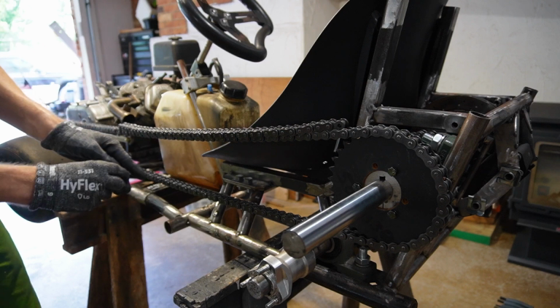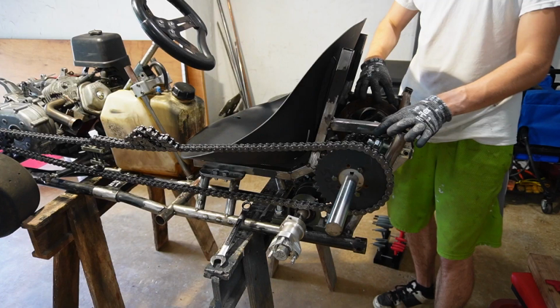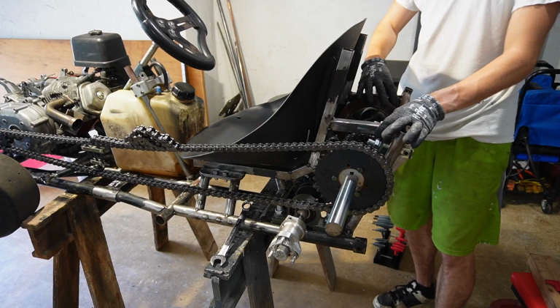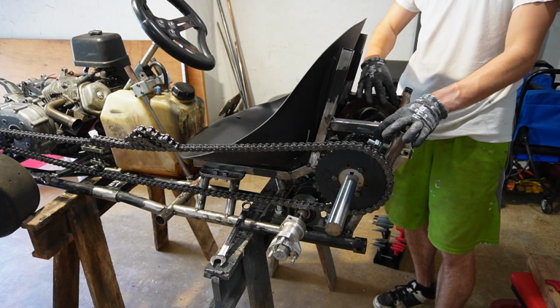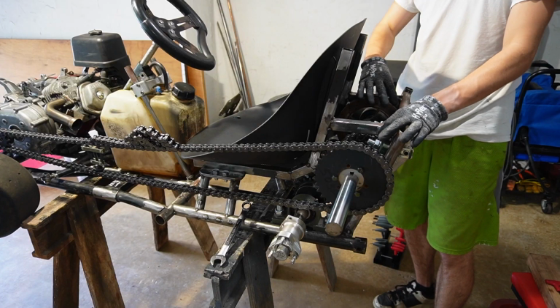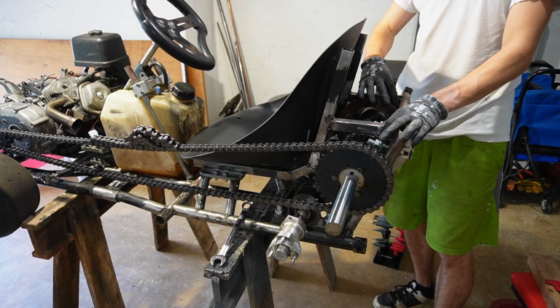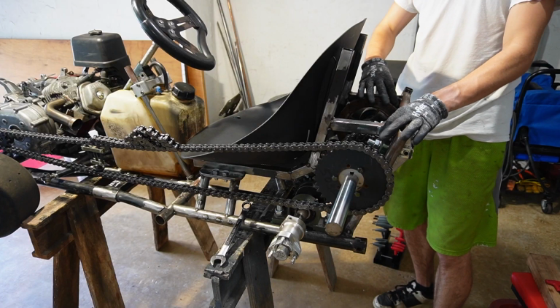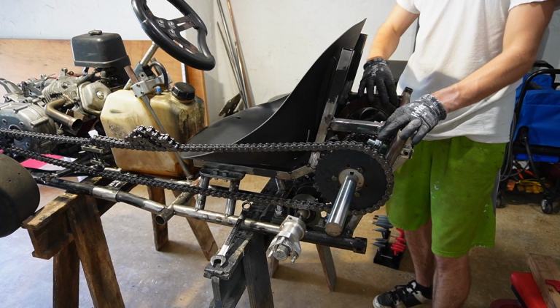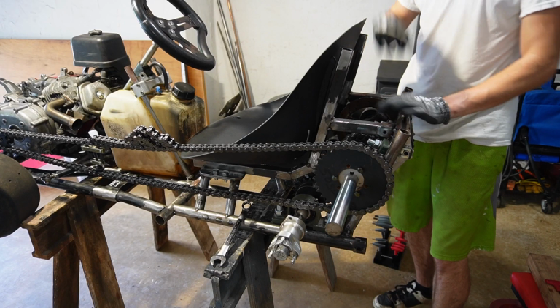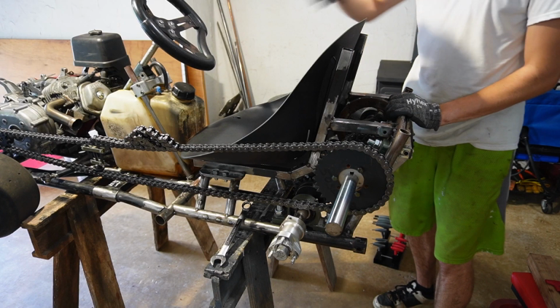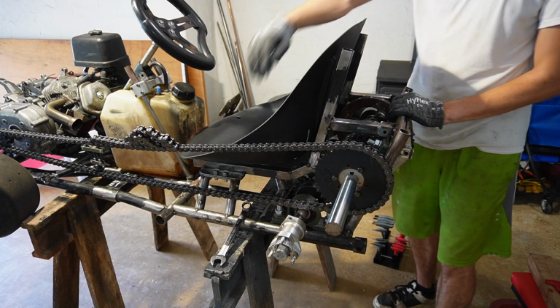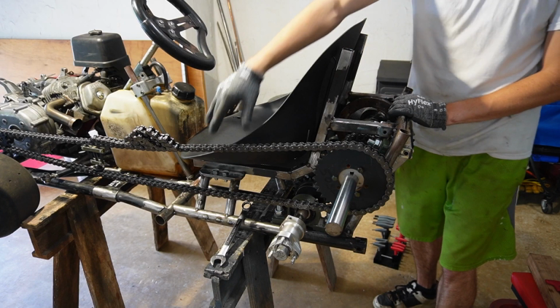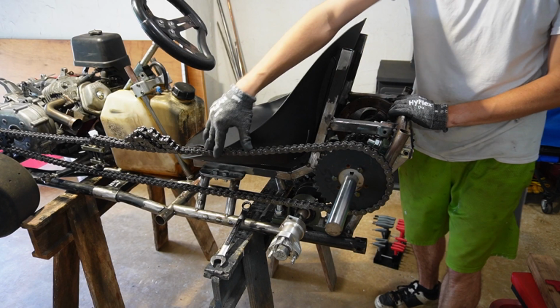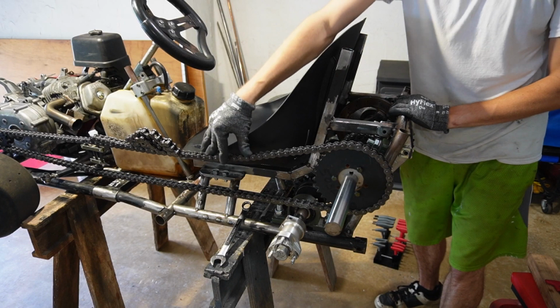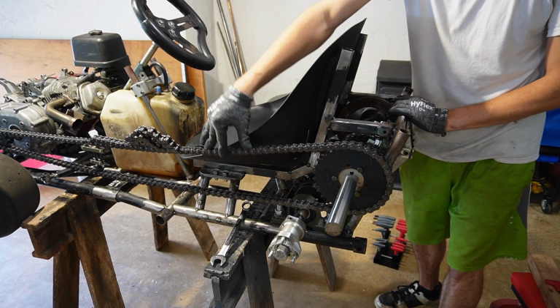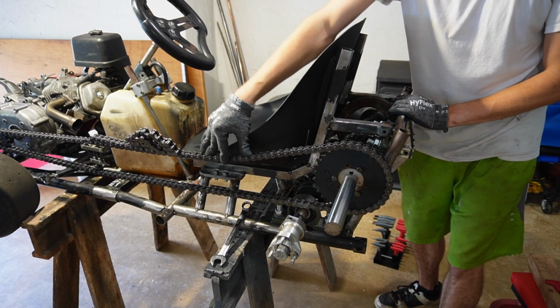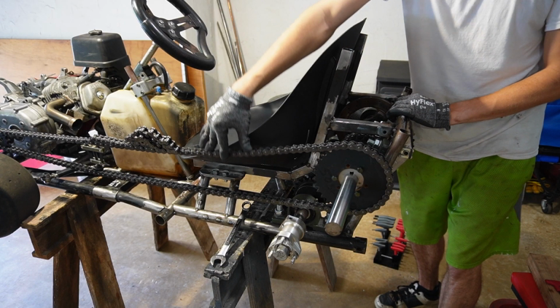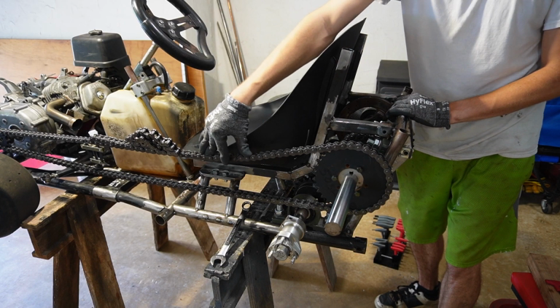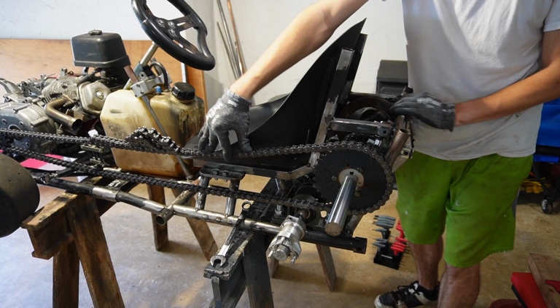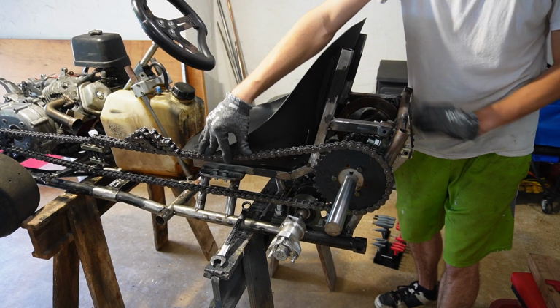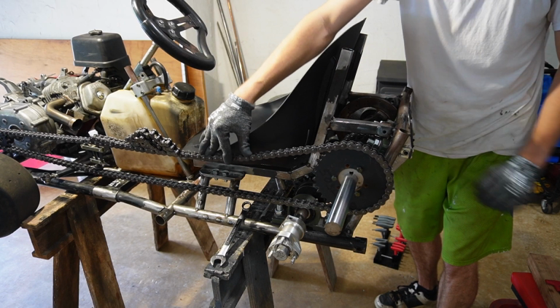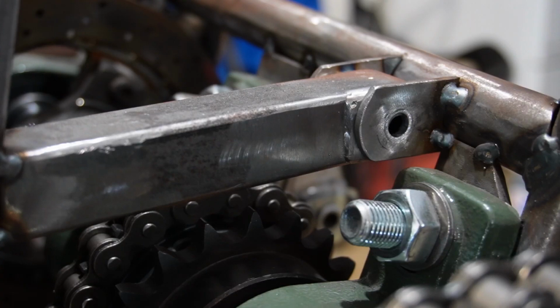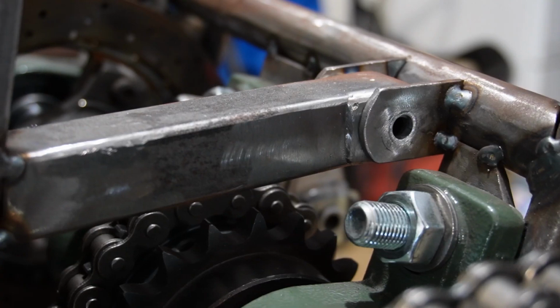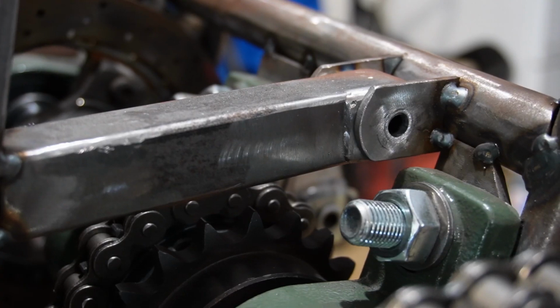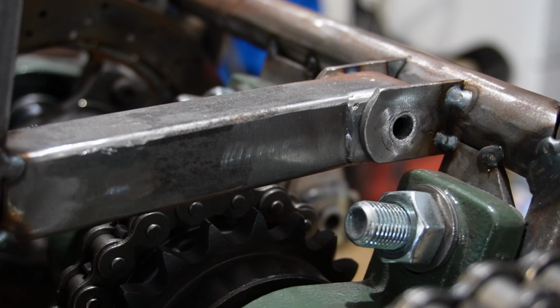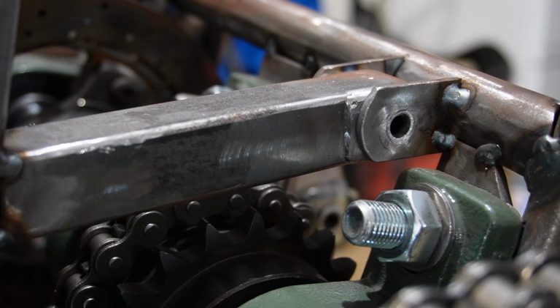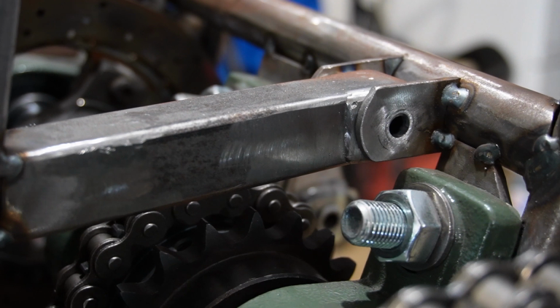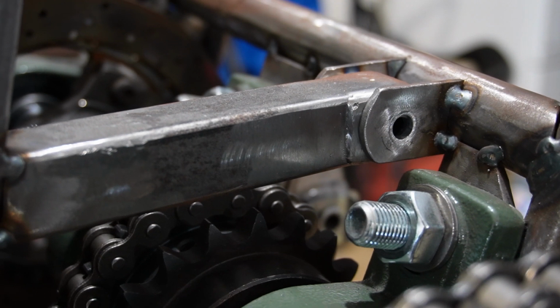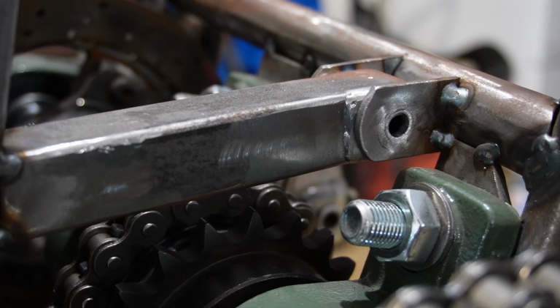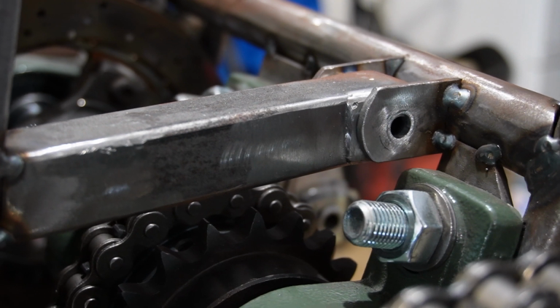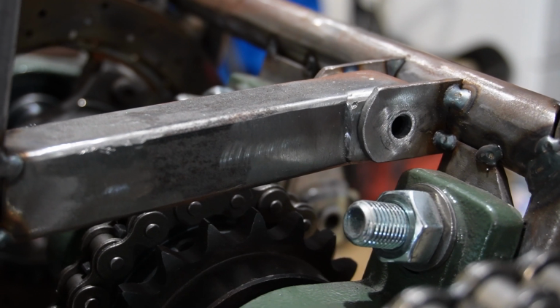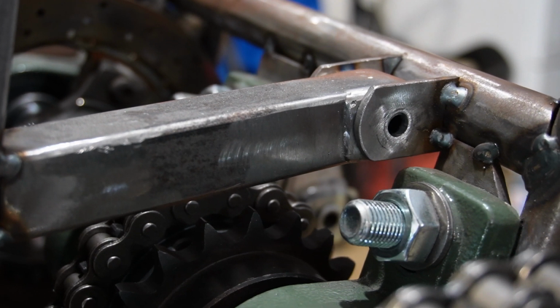If you thought supporting this axle in the back here was a waste, it wasn't. You can see just how much flex we have in that frame.